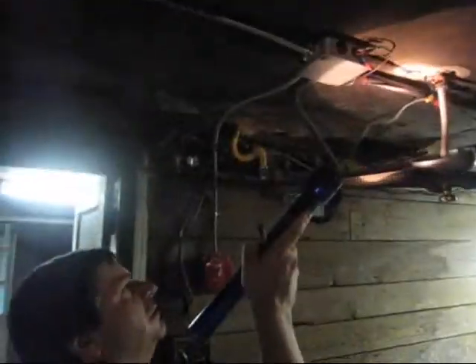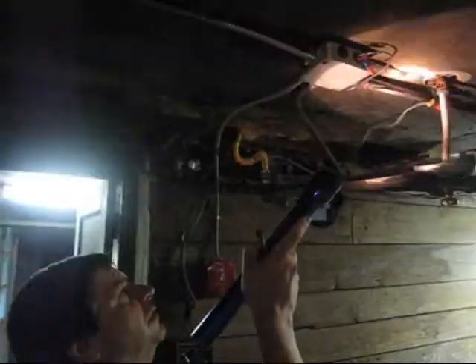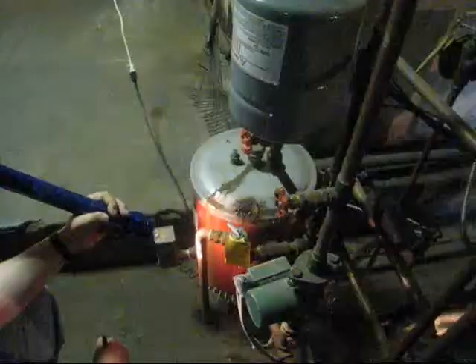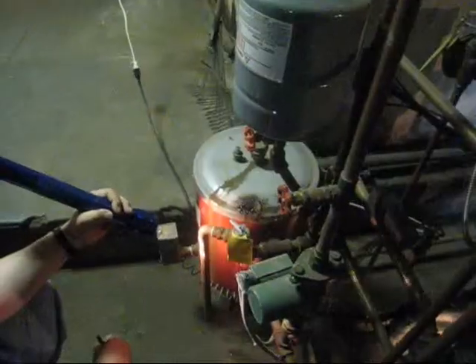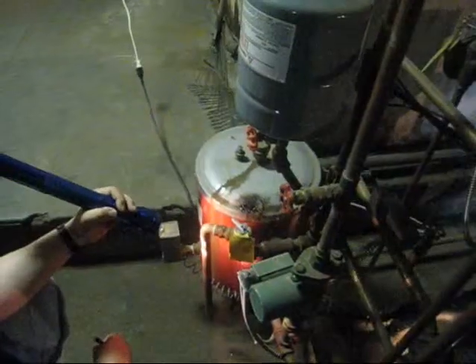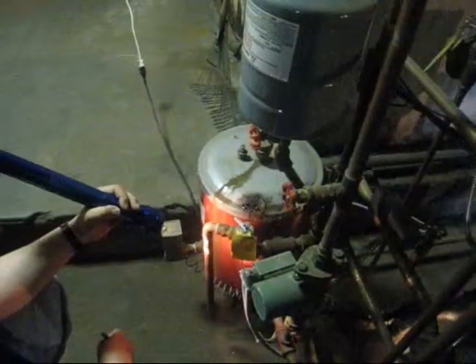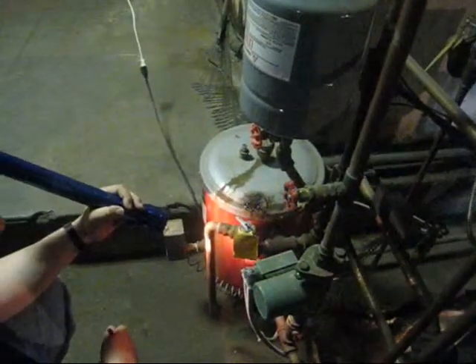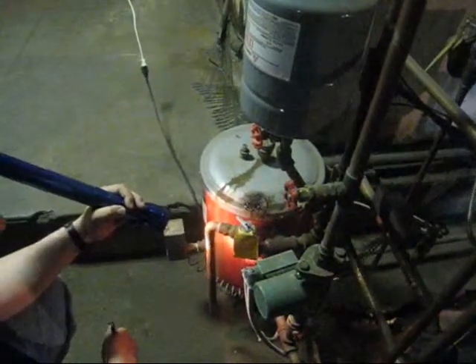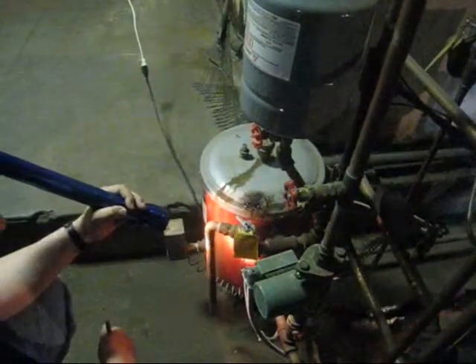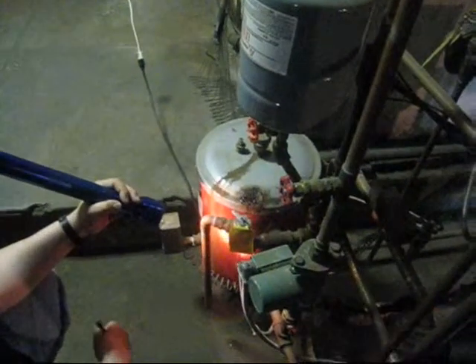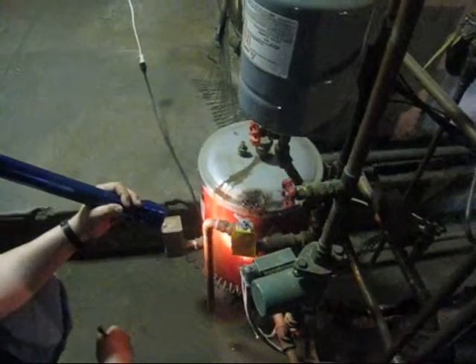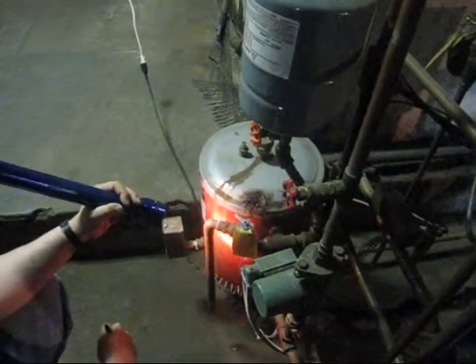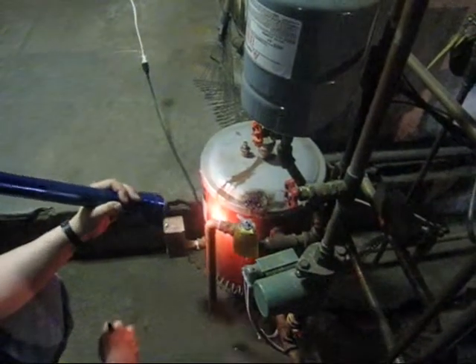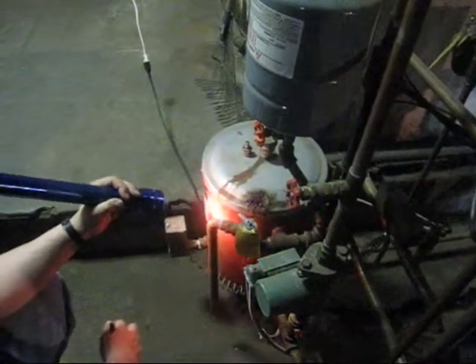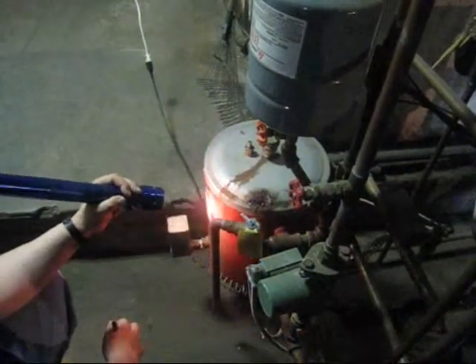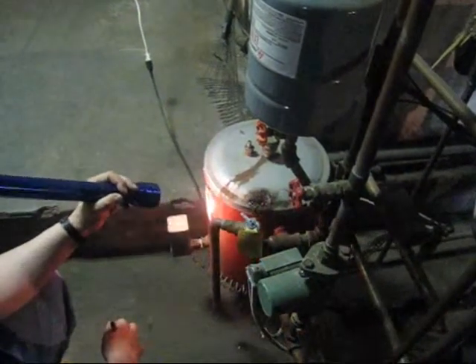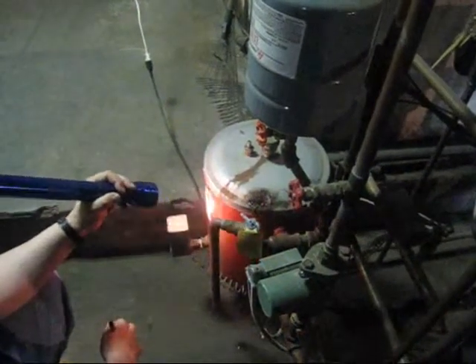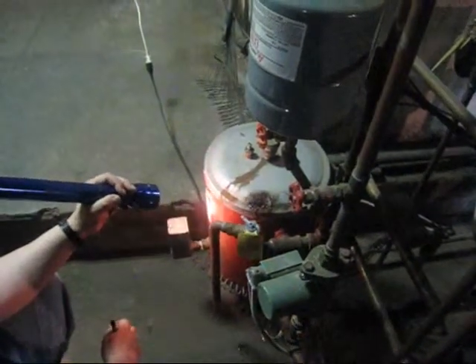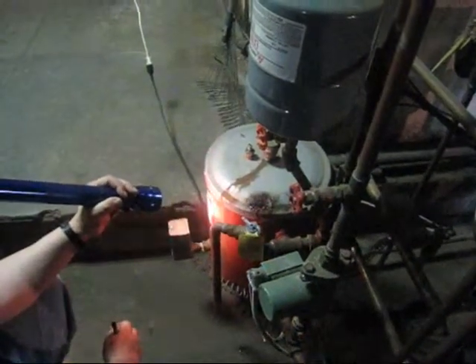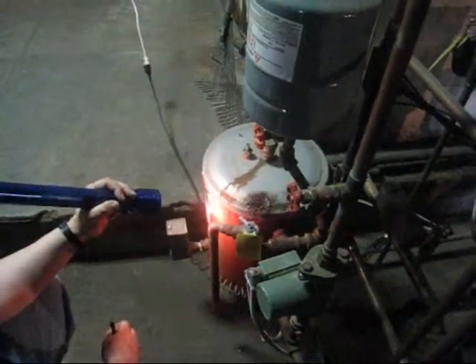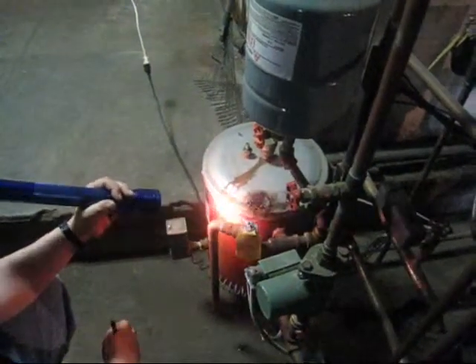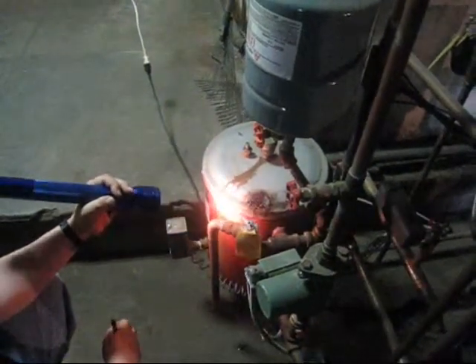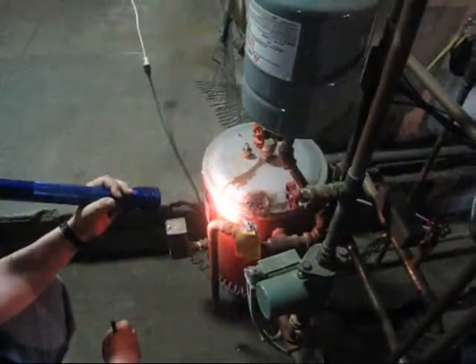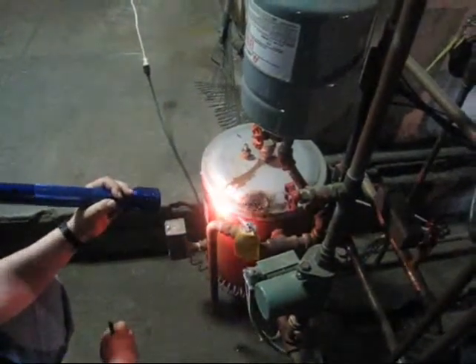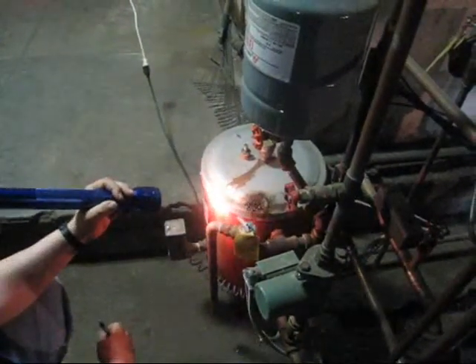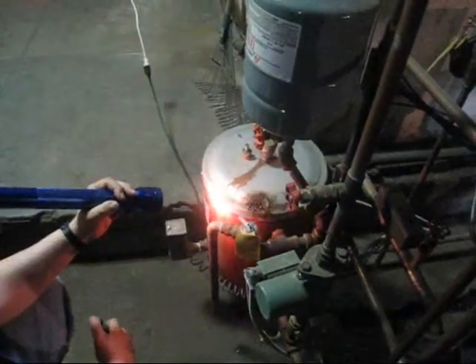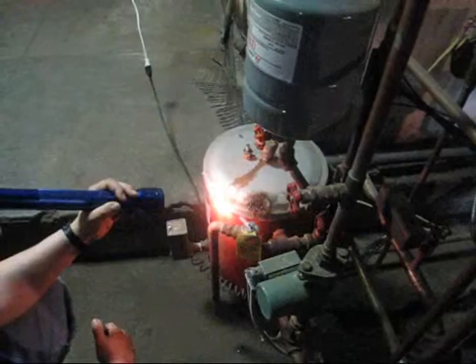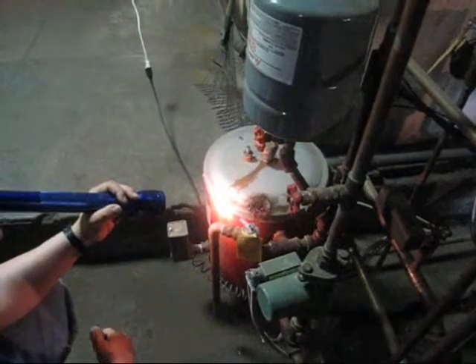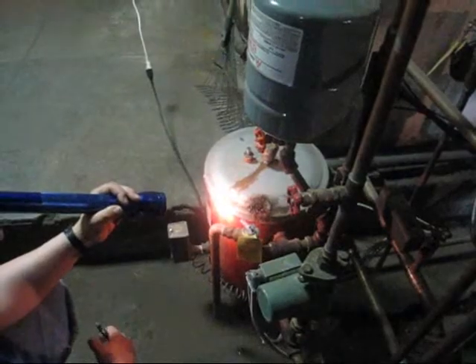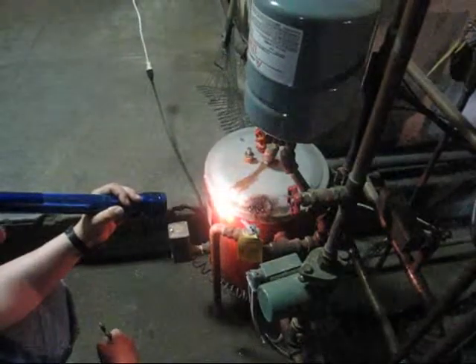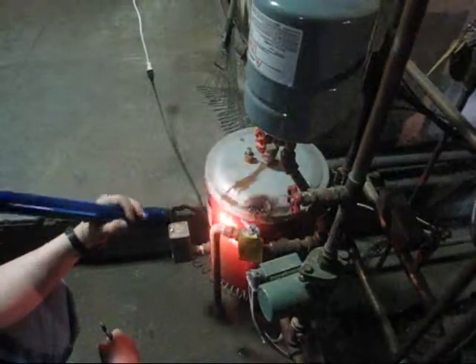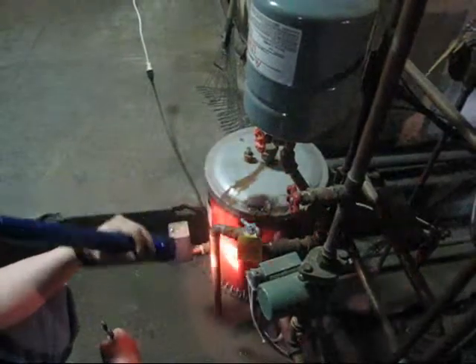There's a tankless water heater — that's for one zone. There's a separate zone upstairs.